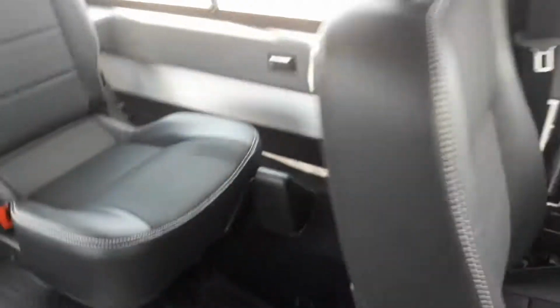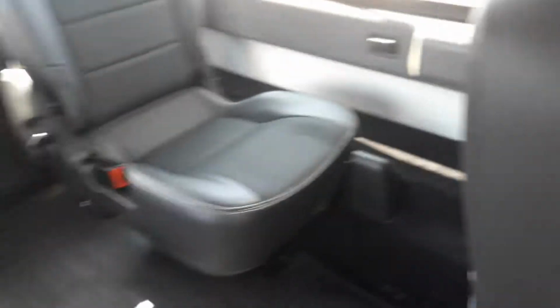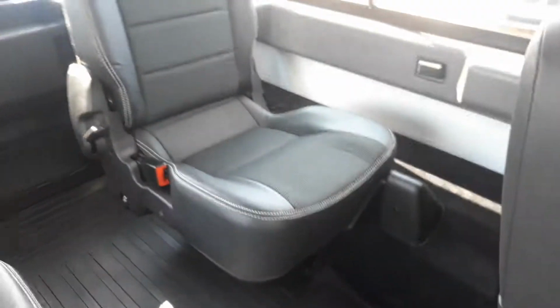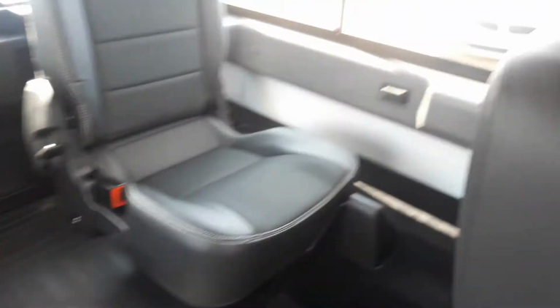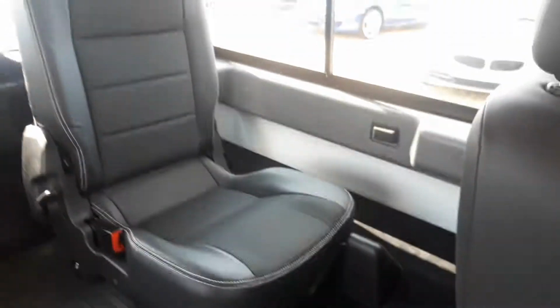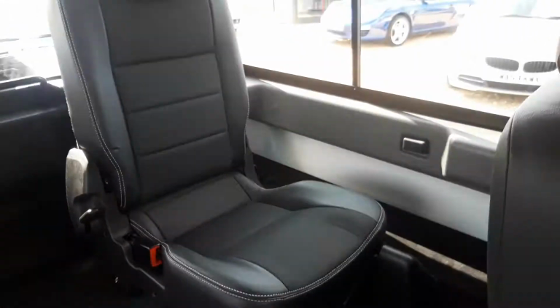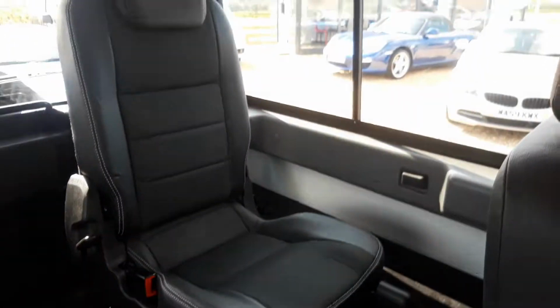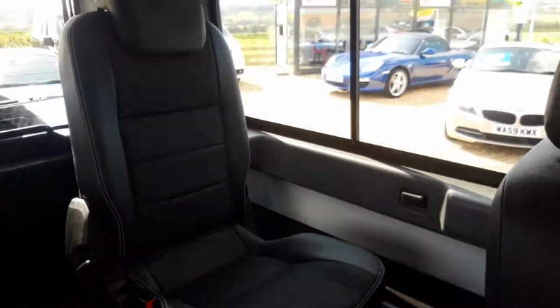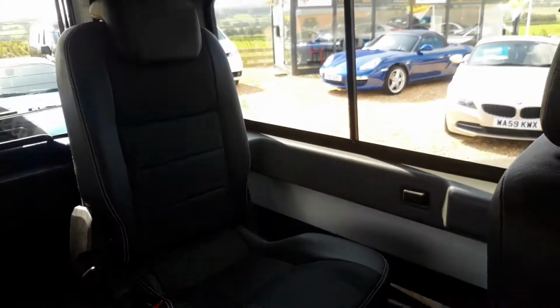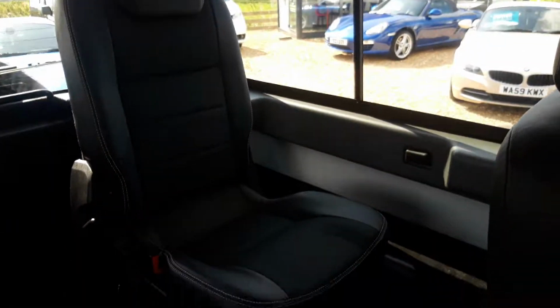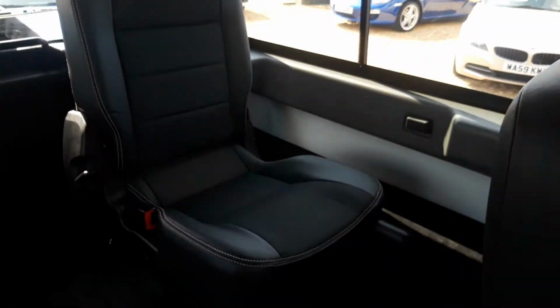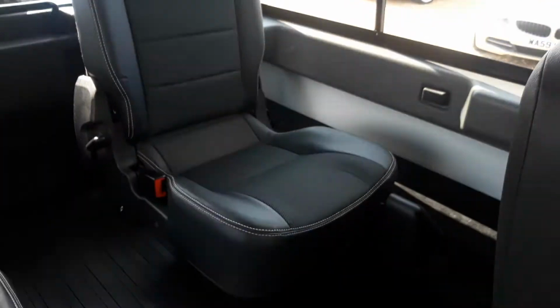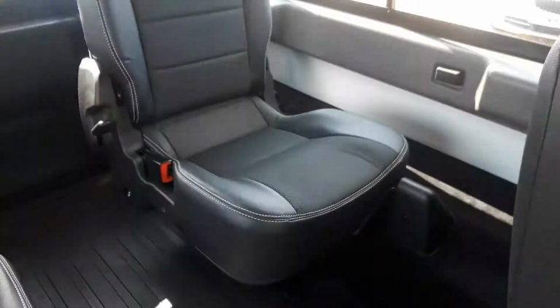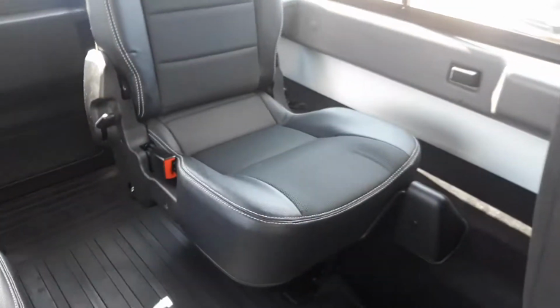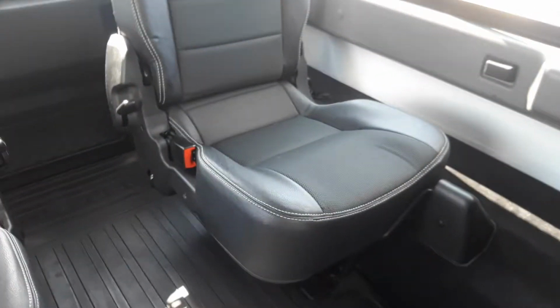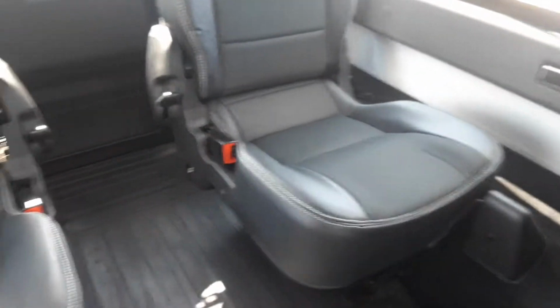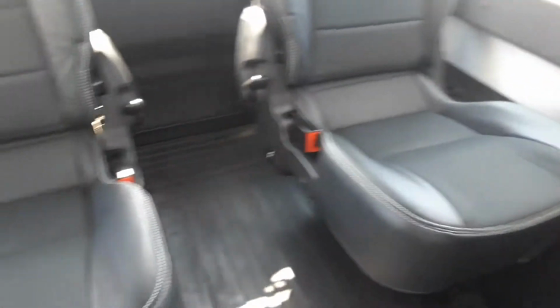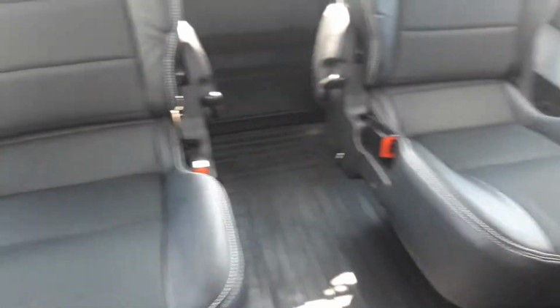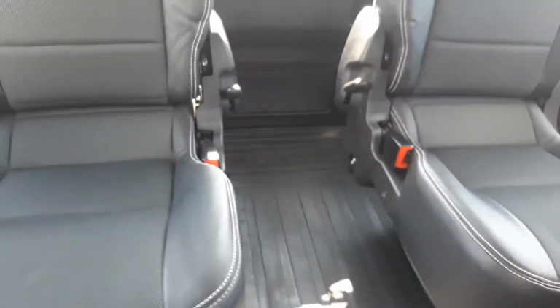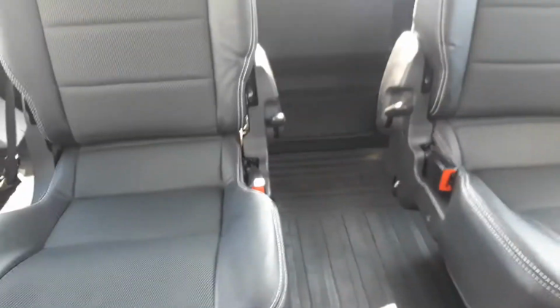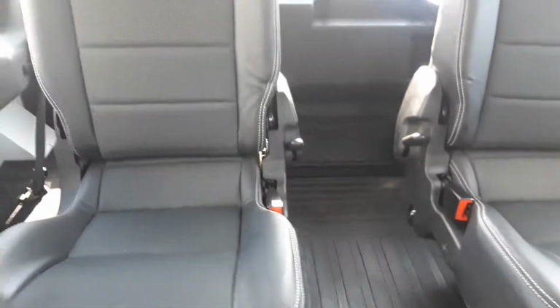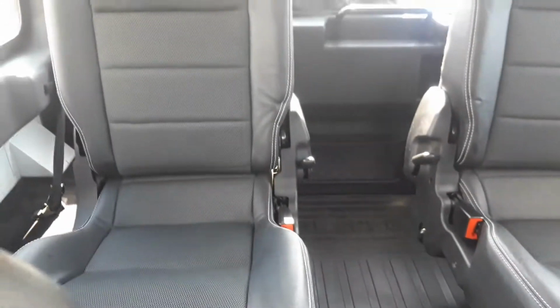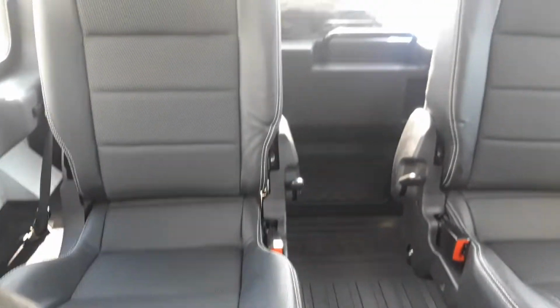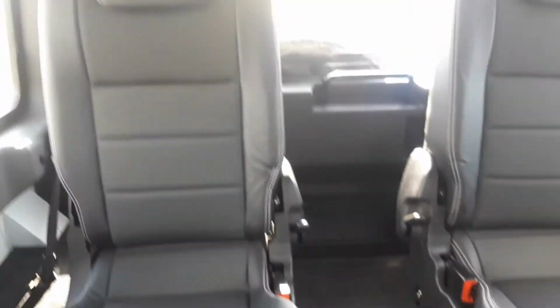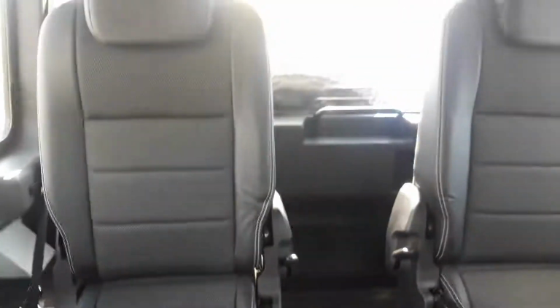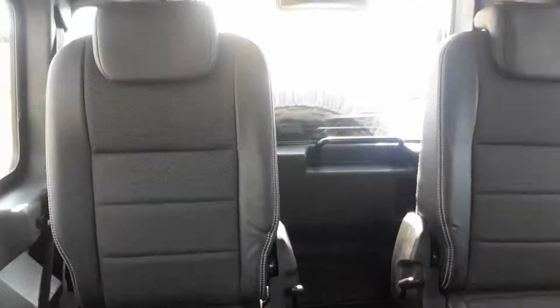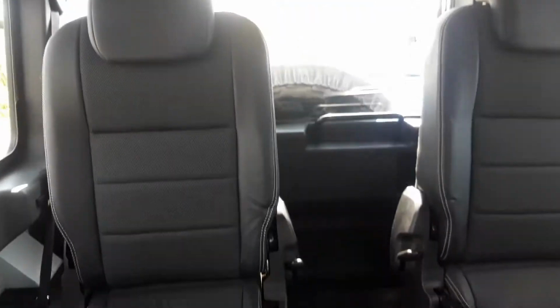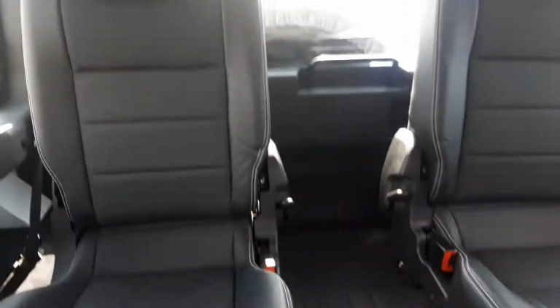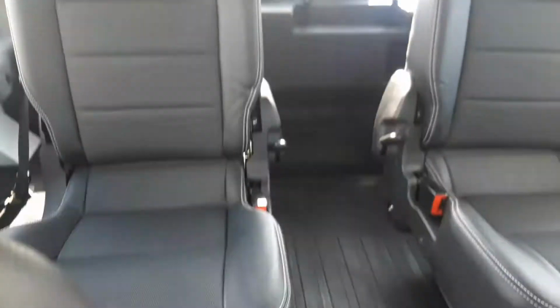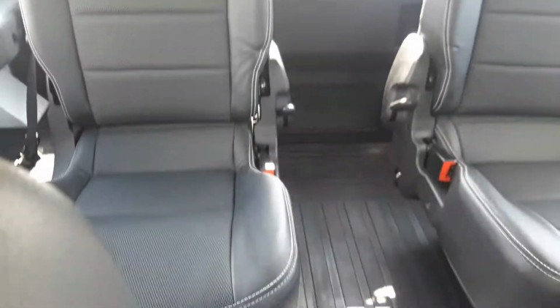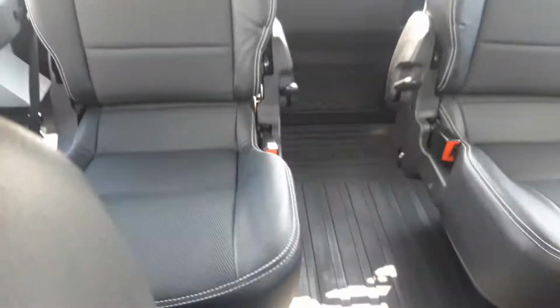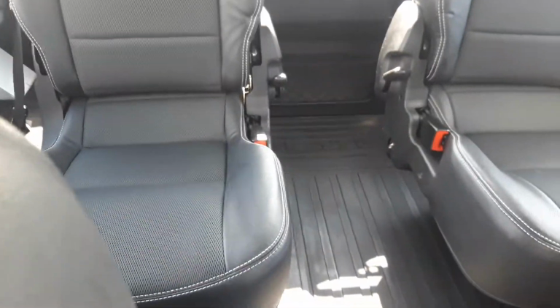Again there in the rear — you can see how good these seats are. They look like they've barely been sat in.